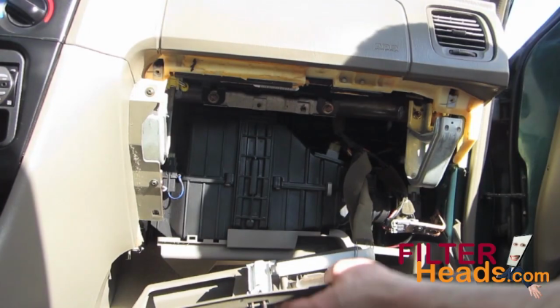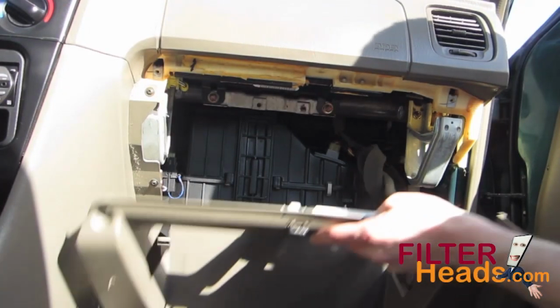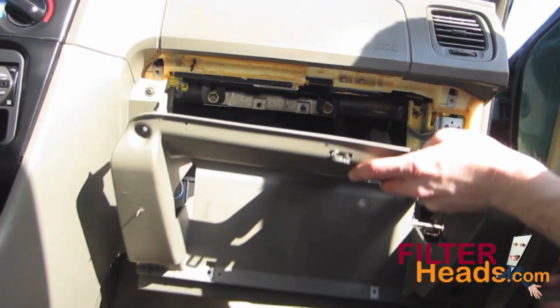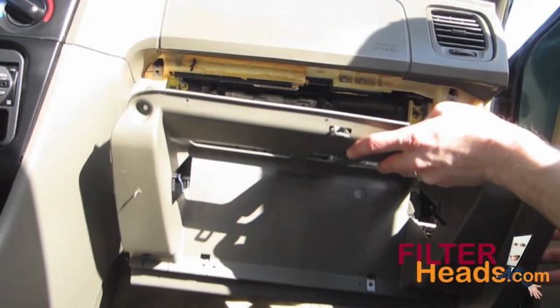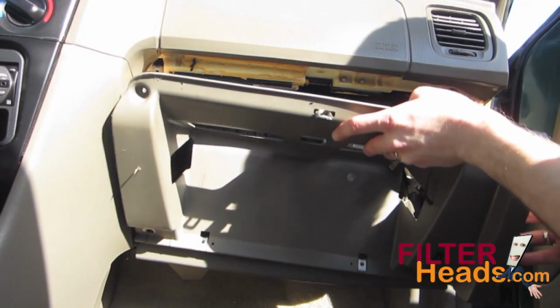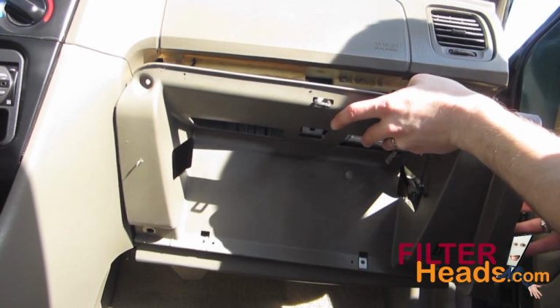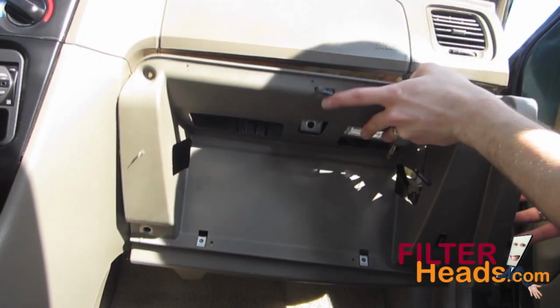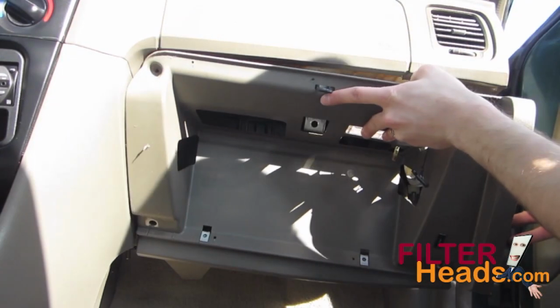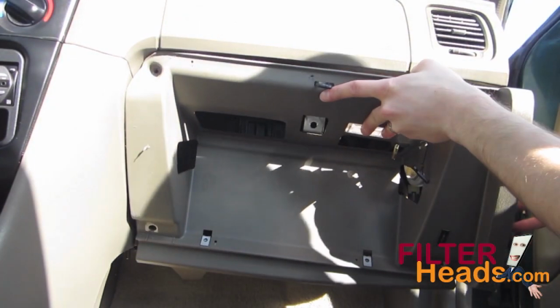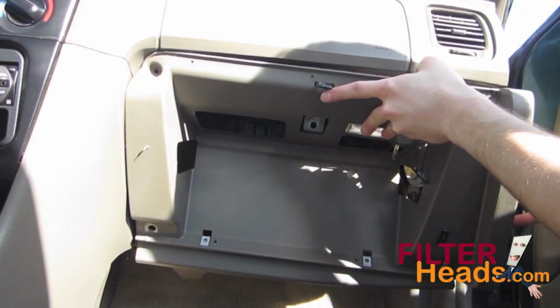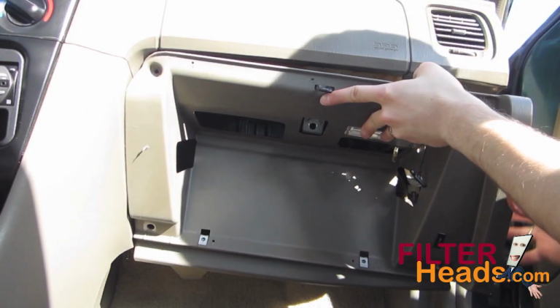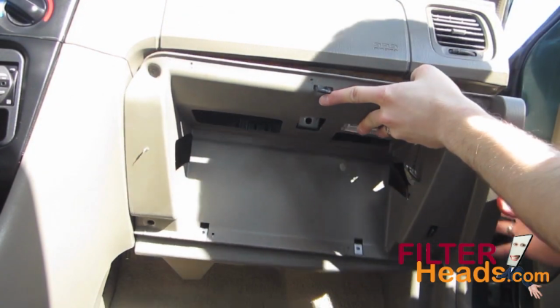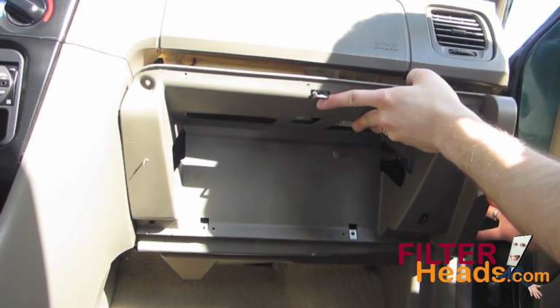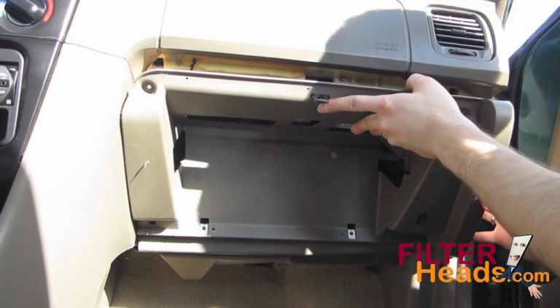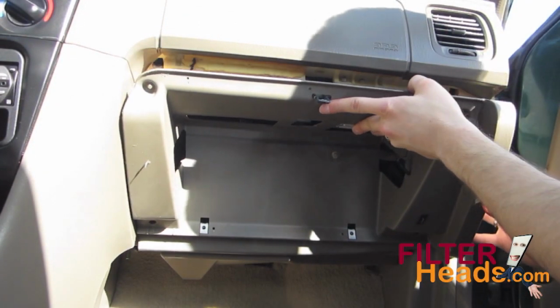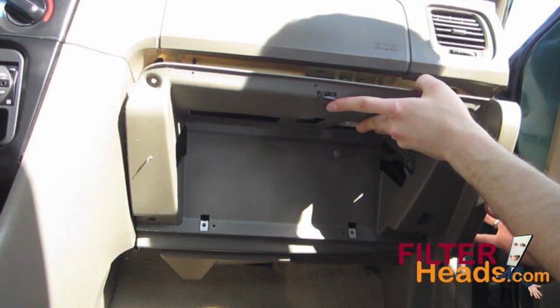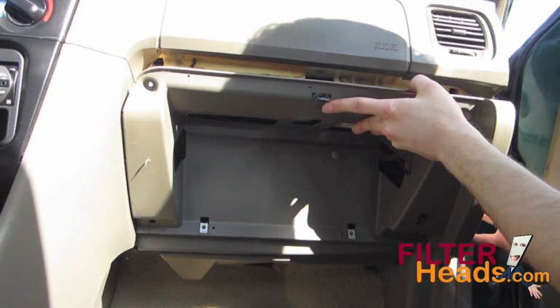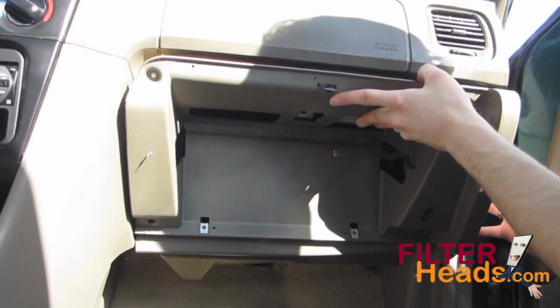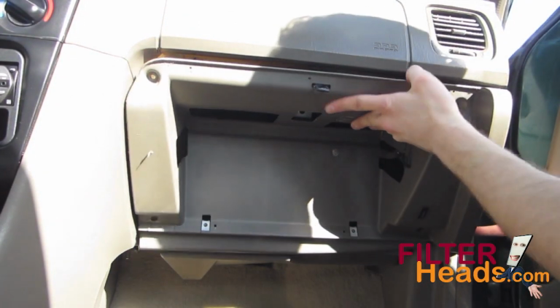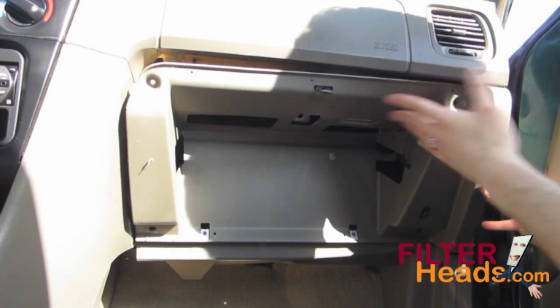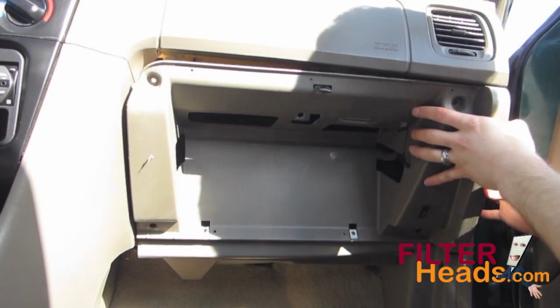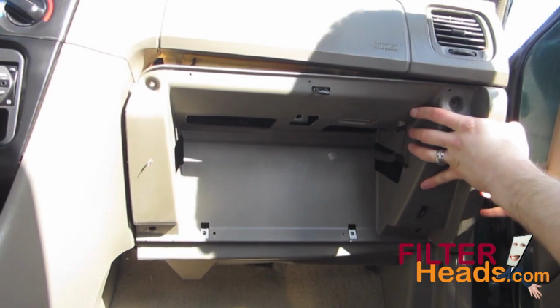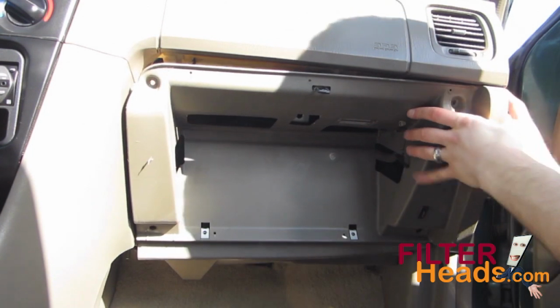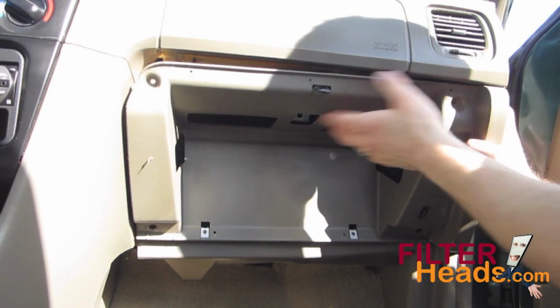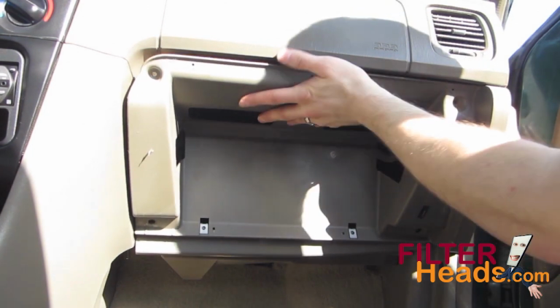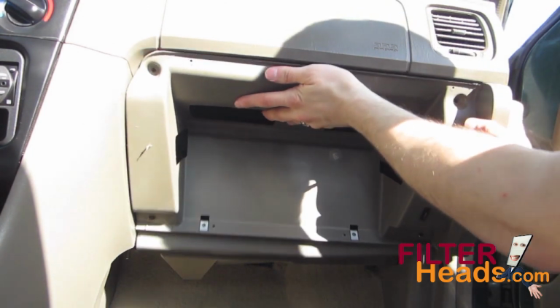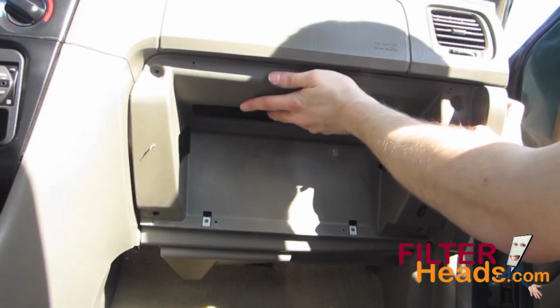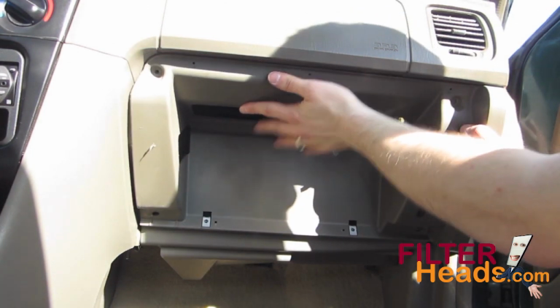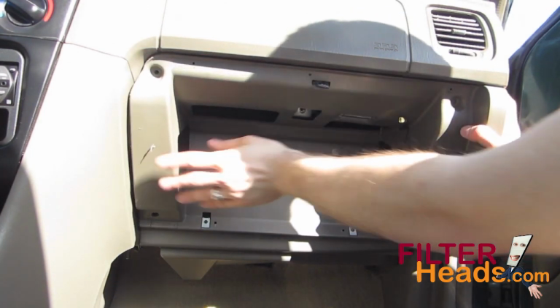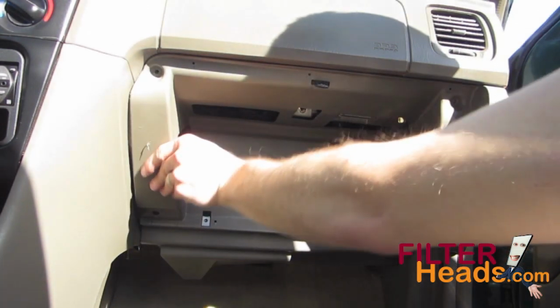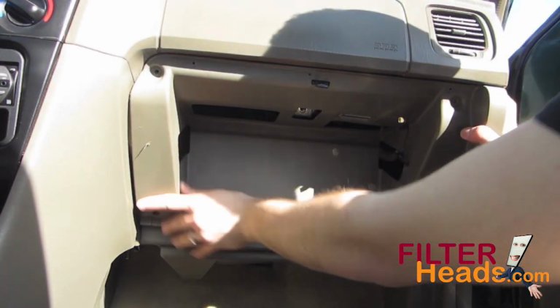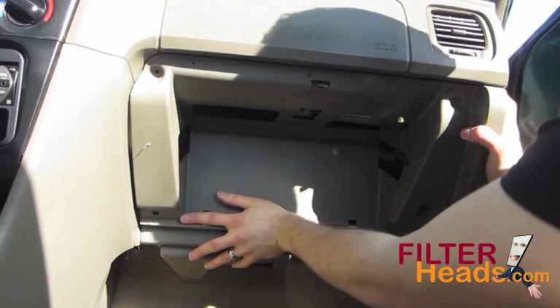Move the glove box assembly back into place and snap it back onto the frame. Make sure none of the wires came loose. If they did, reconnect them.